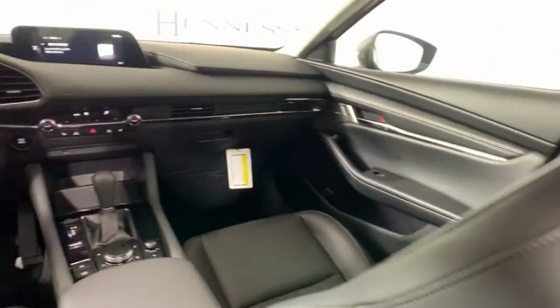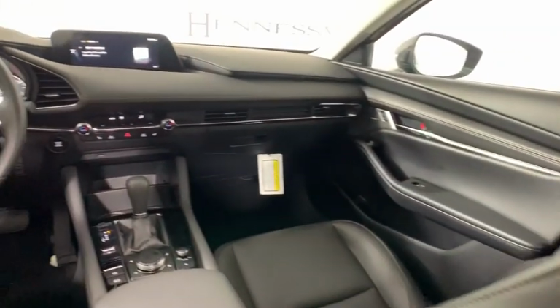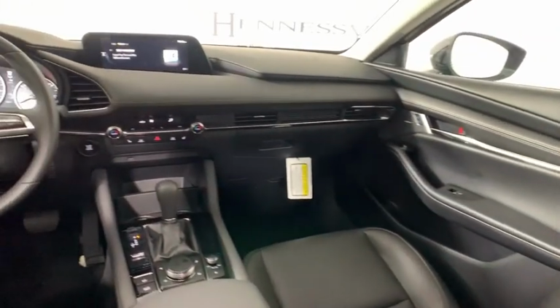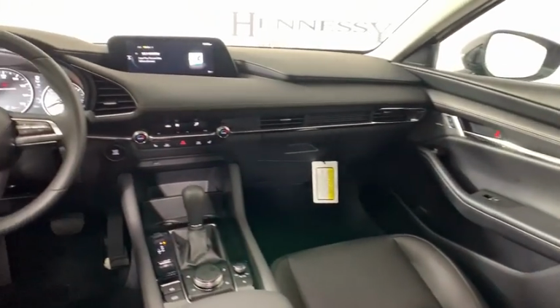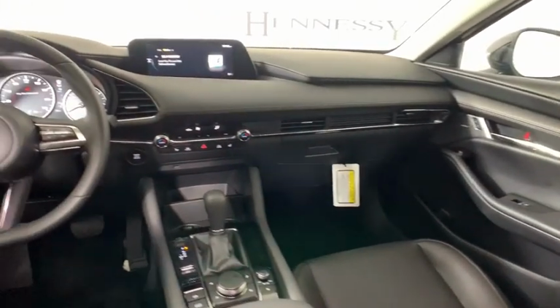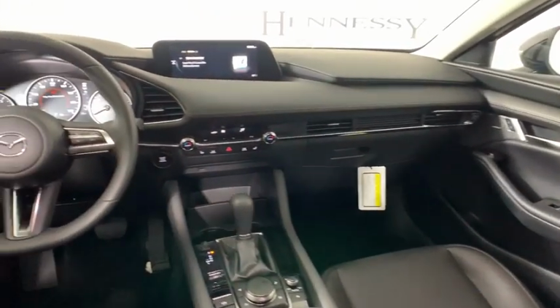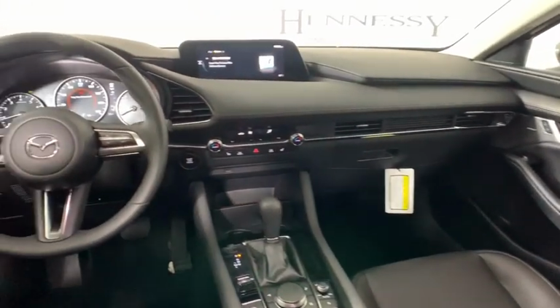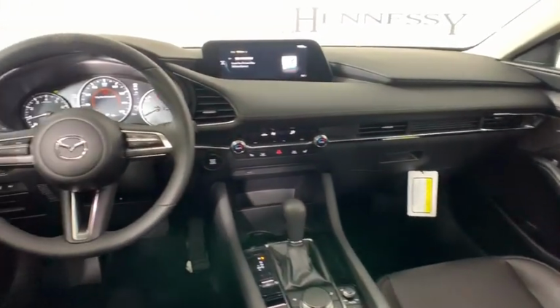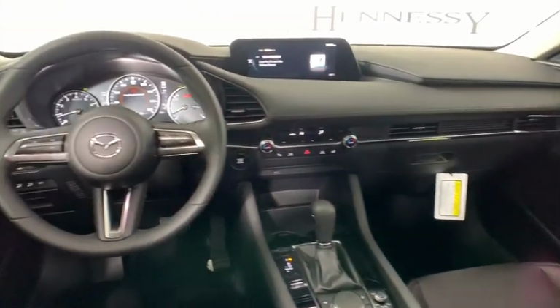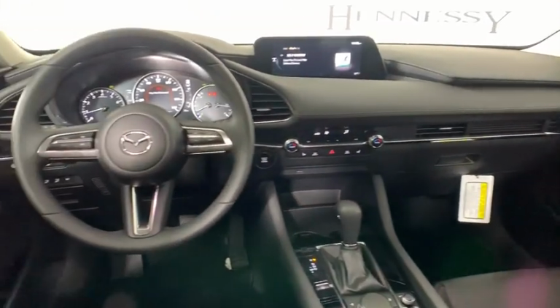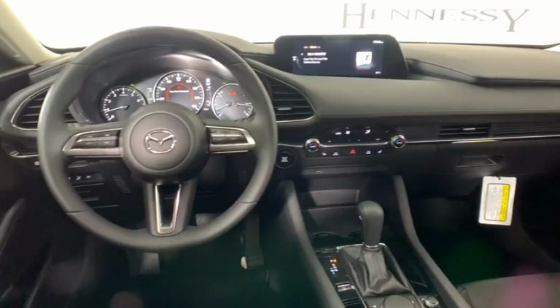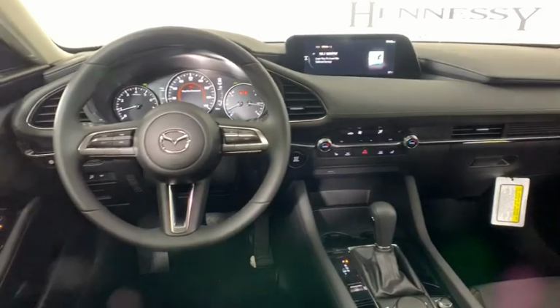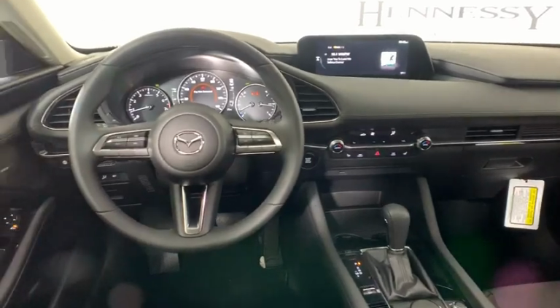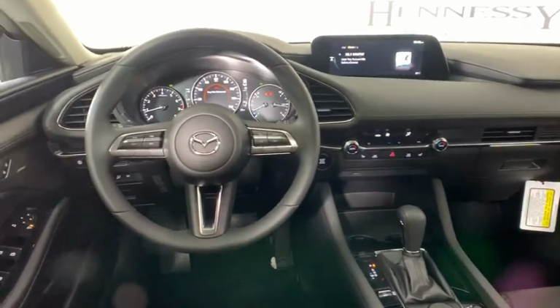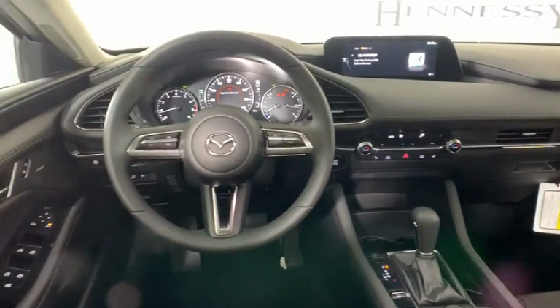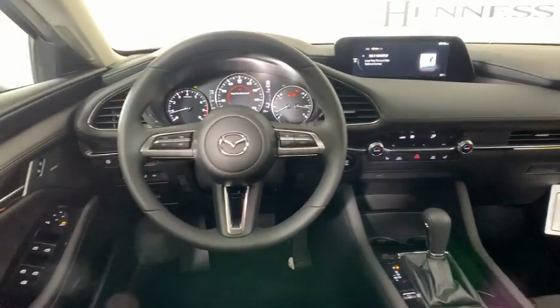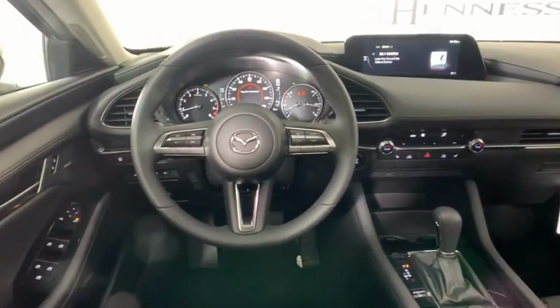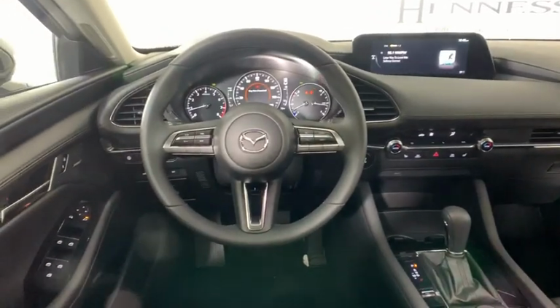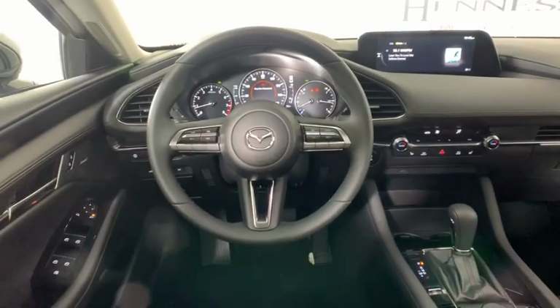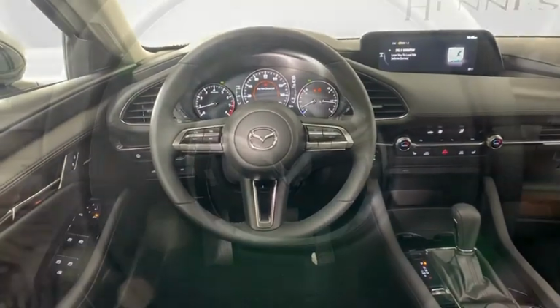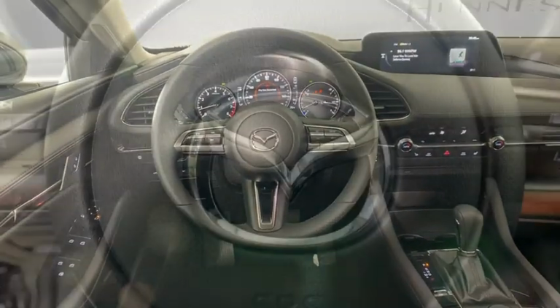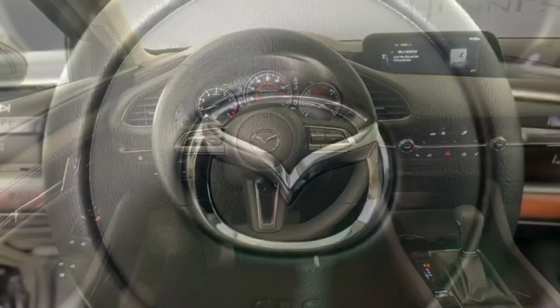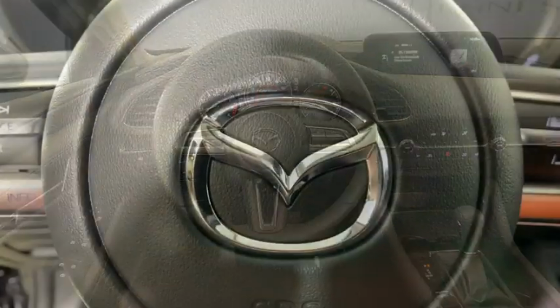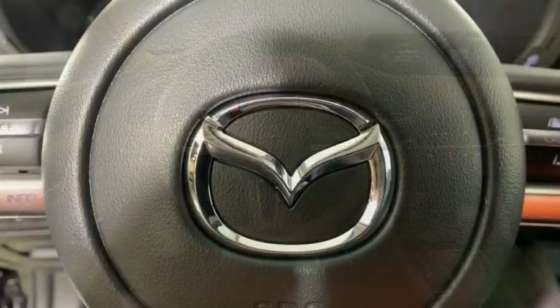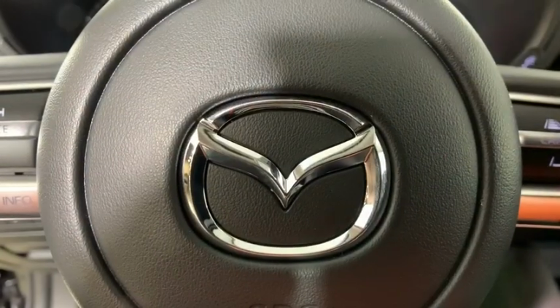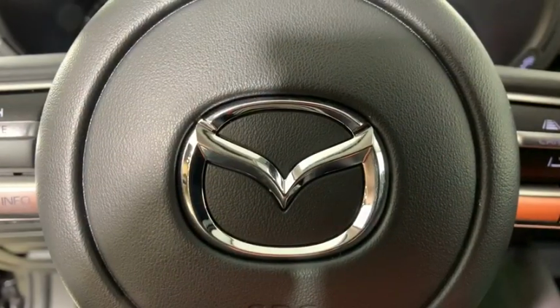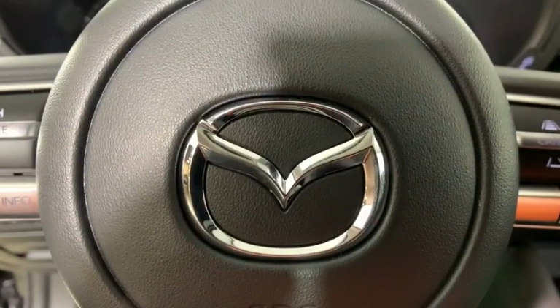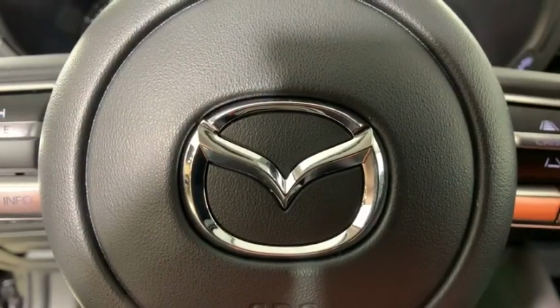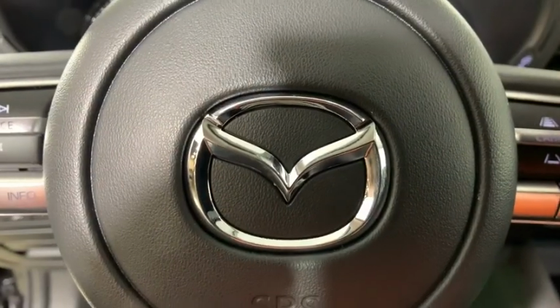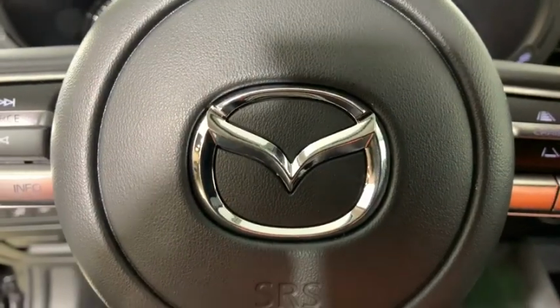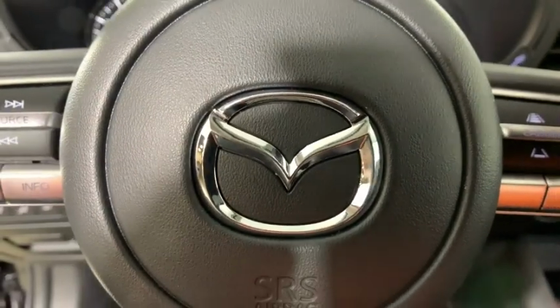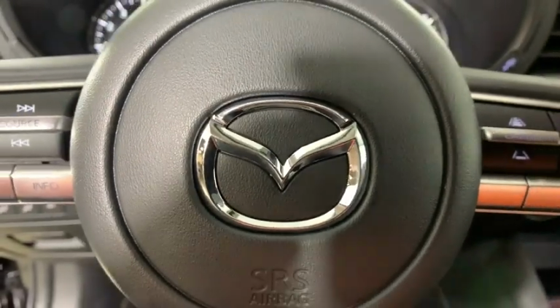Leather seats, tachometer, remote keyless entry, panic alarm, brake assist, power moonroof.